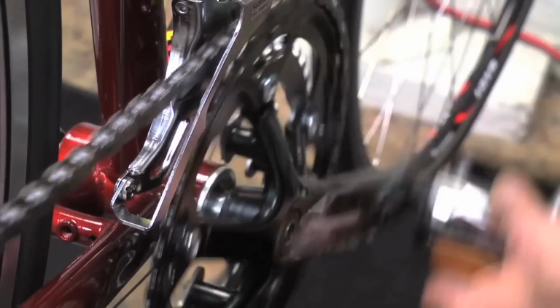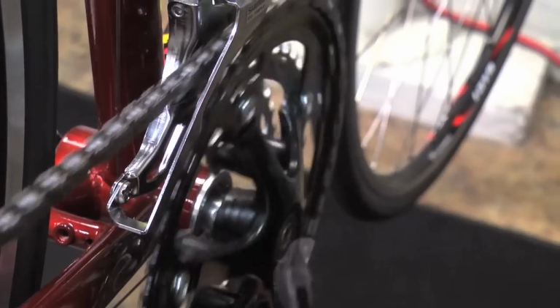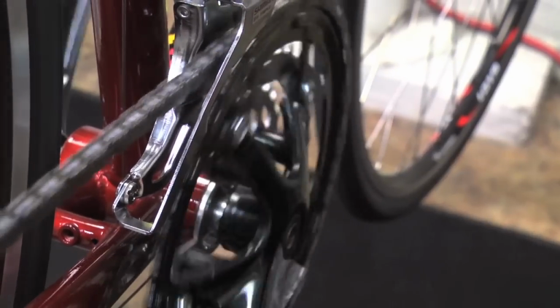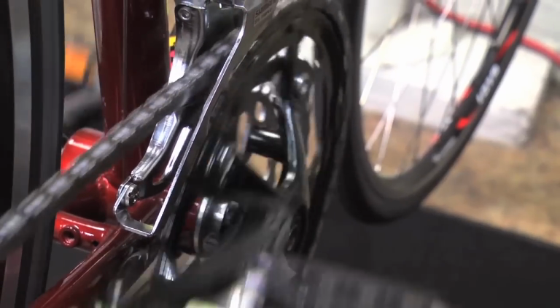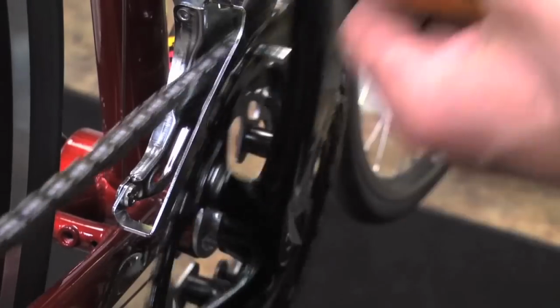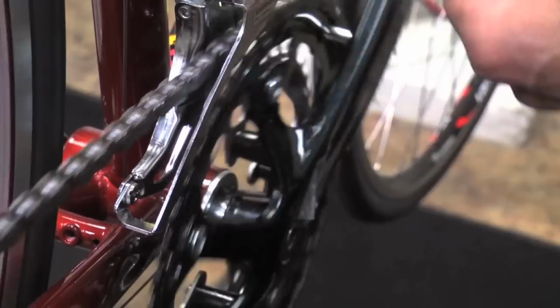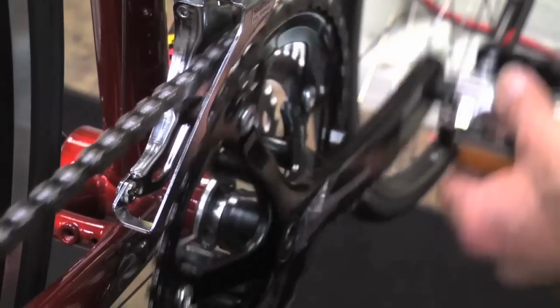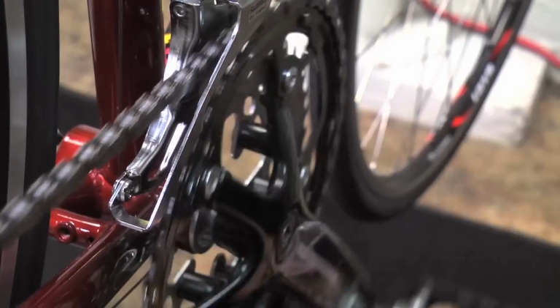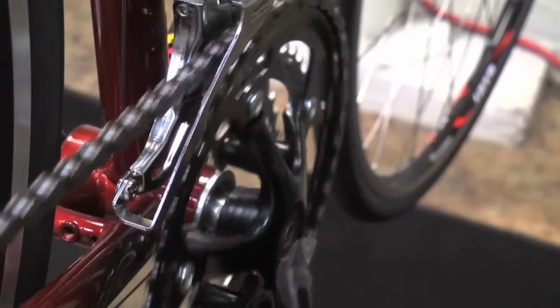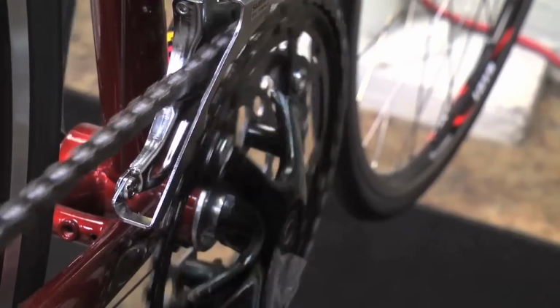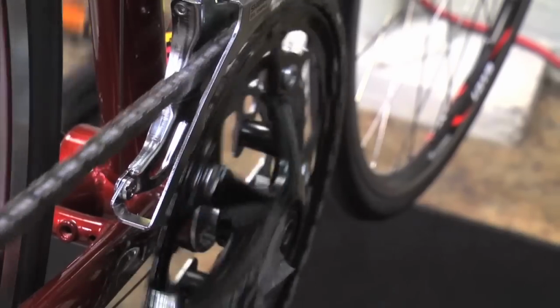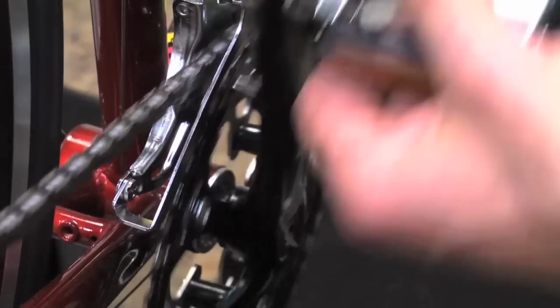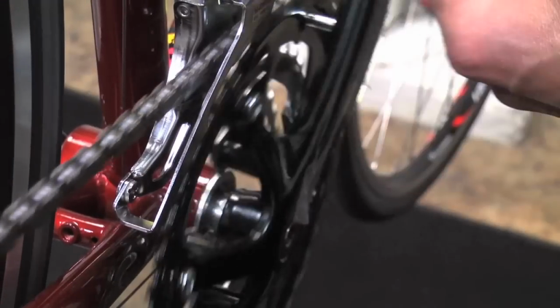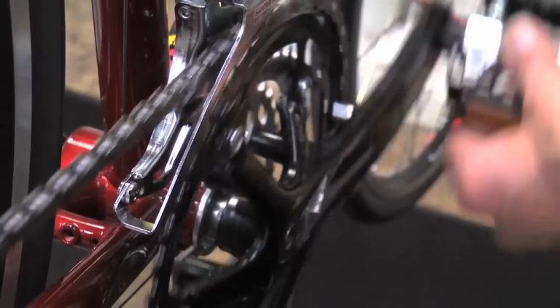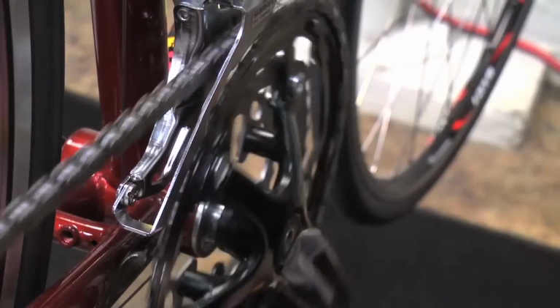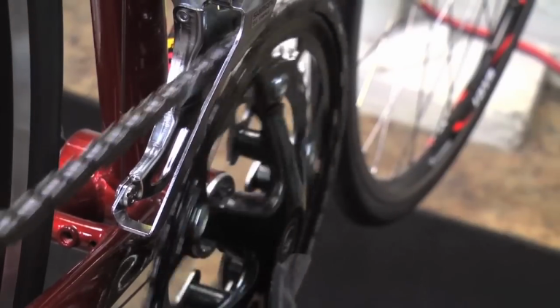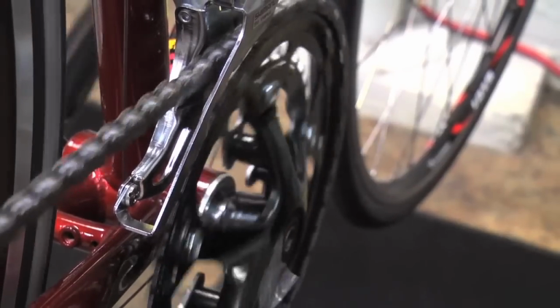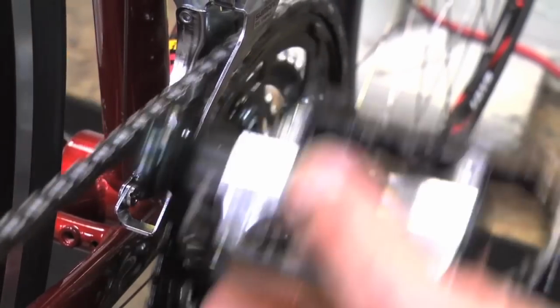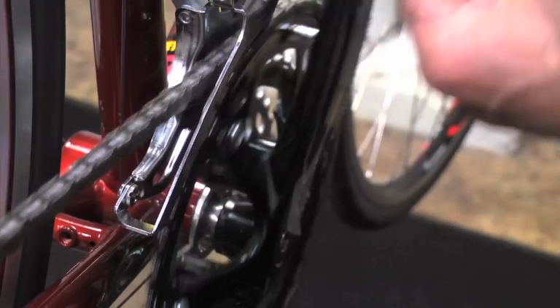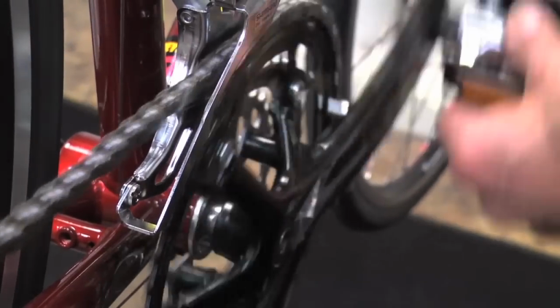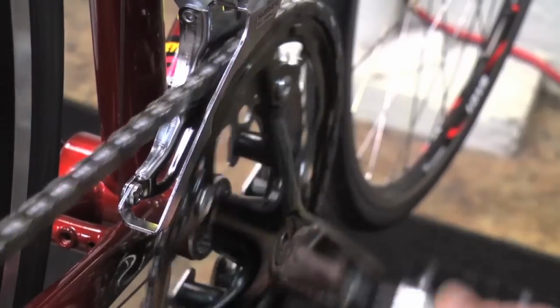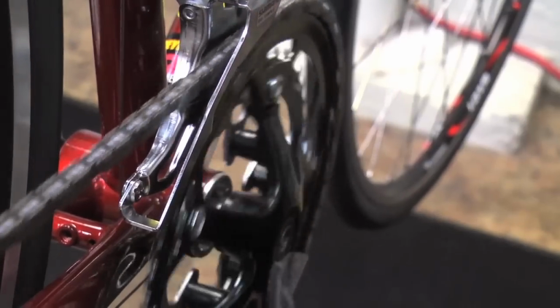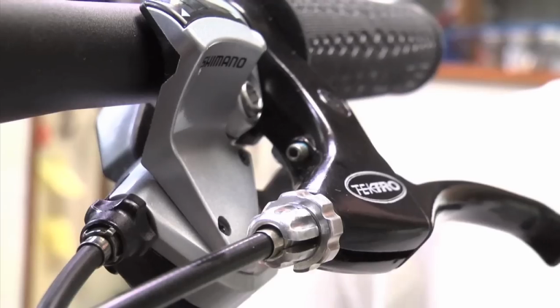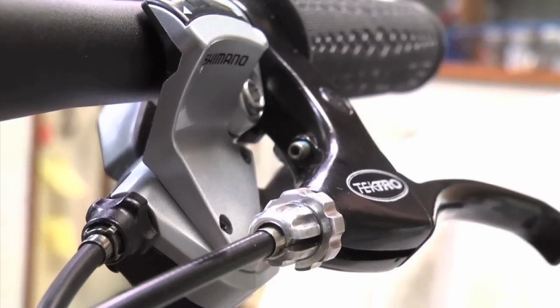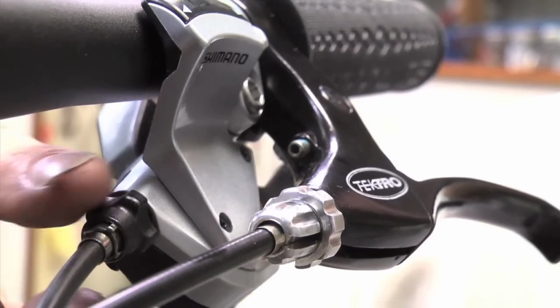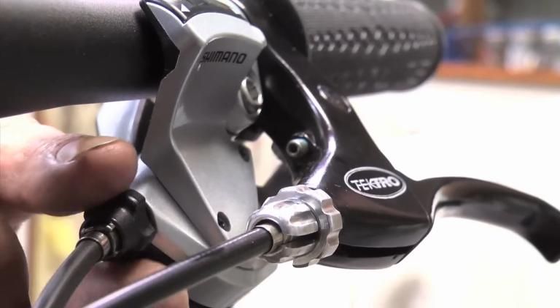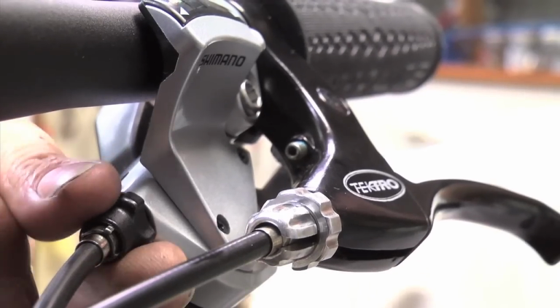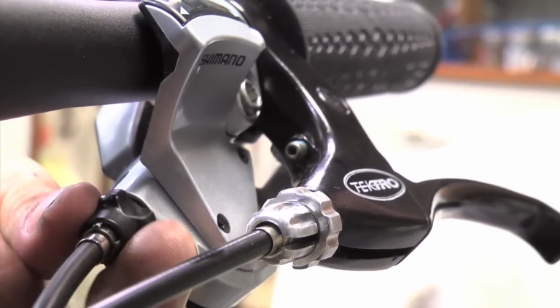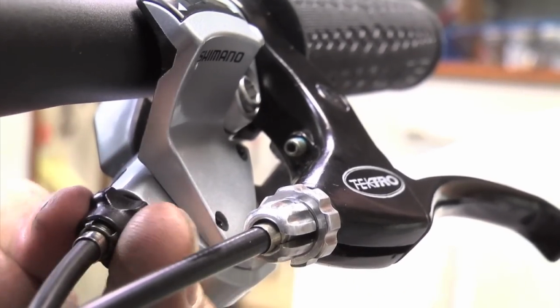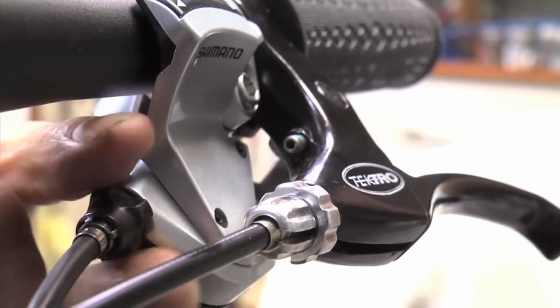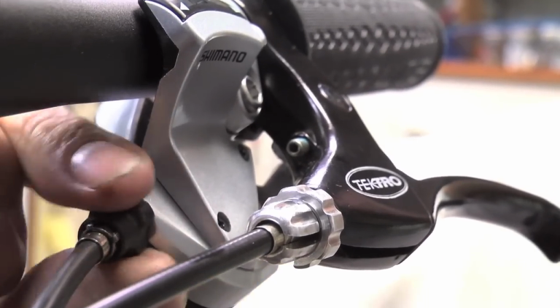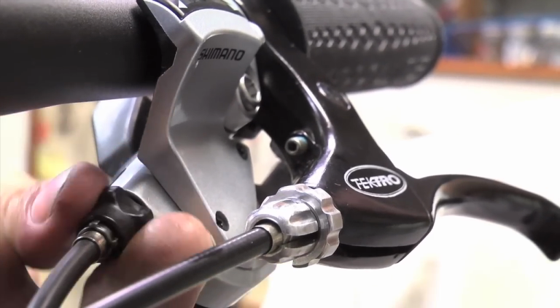If you find that your chain rubs the front derailleur when you're in high gear, that's an easy fix — you just turn the barrel adjuster out a couple turns.